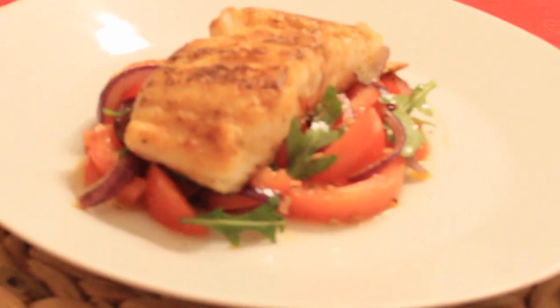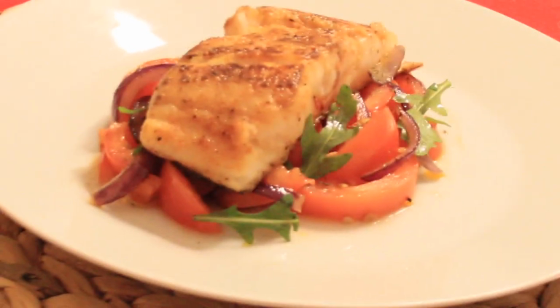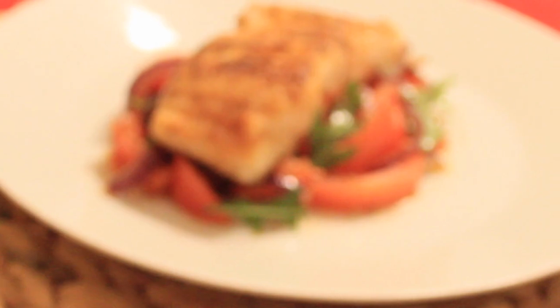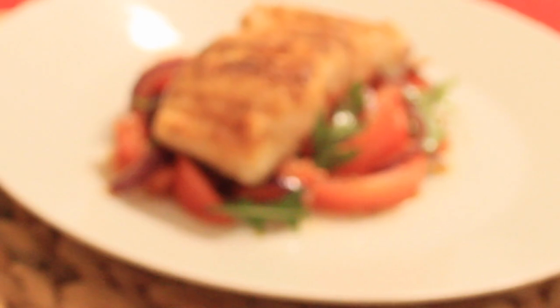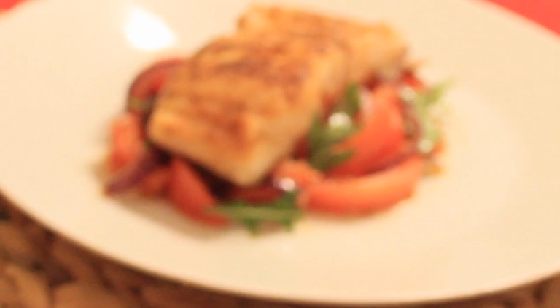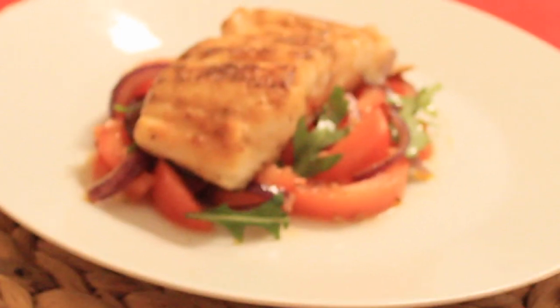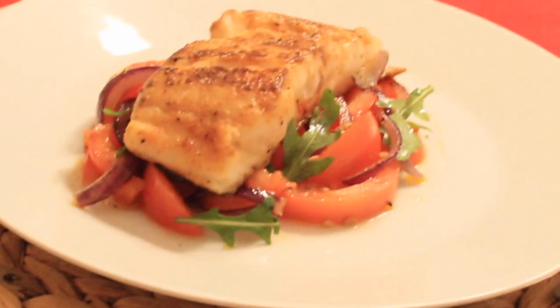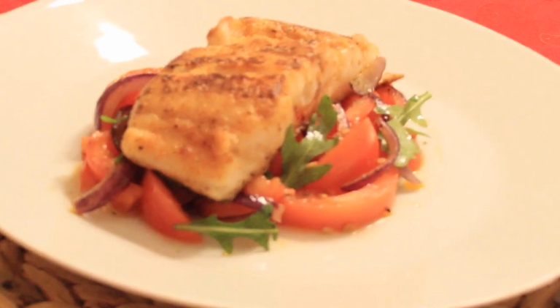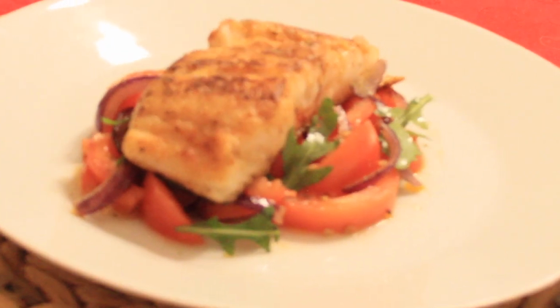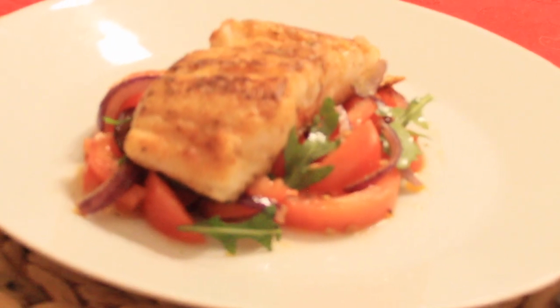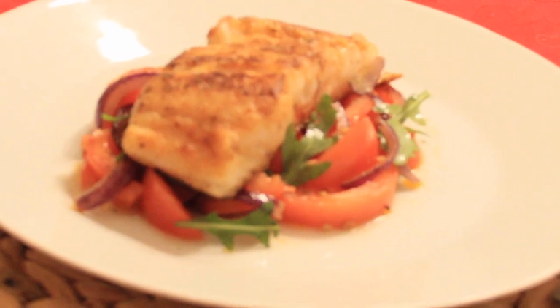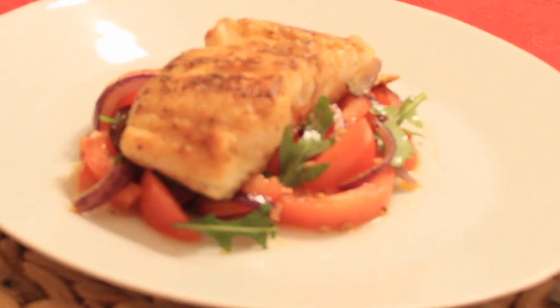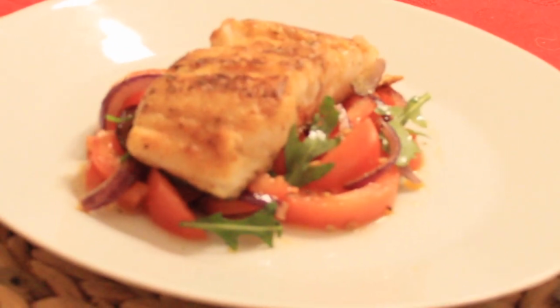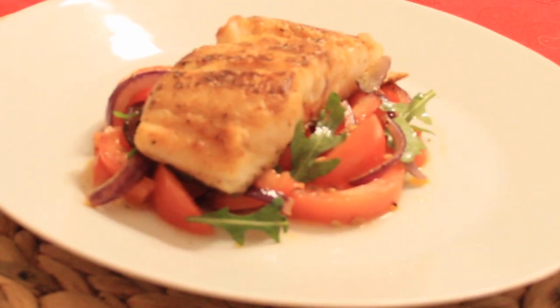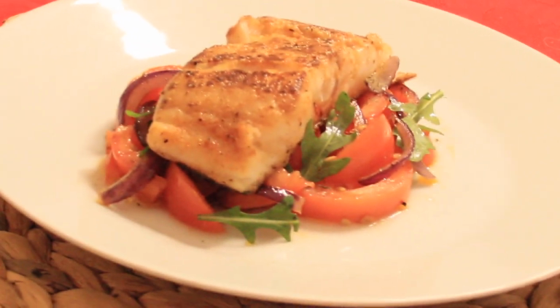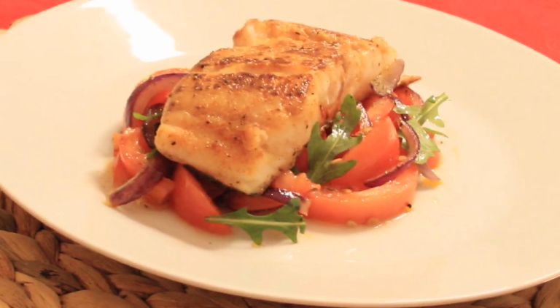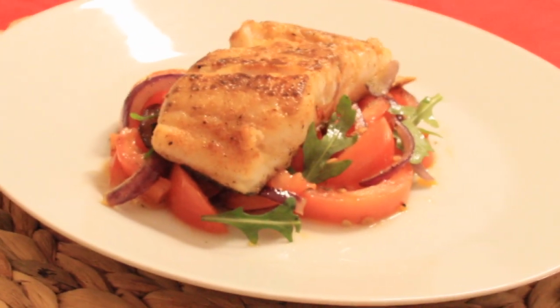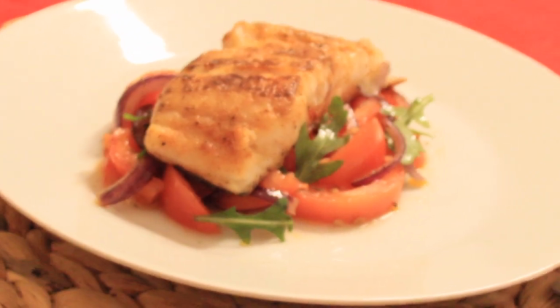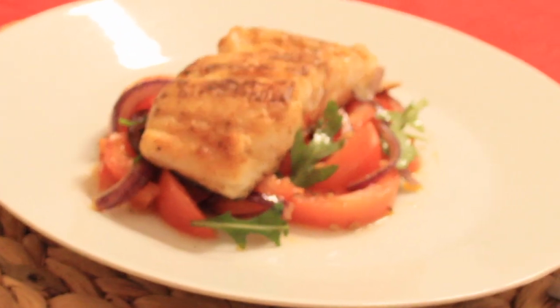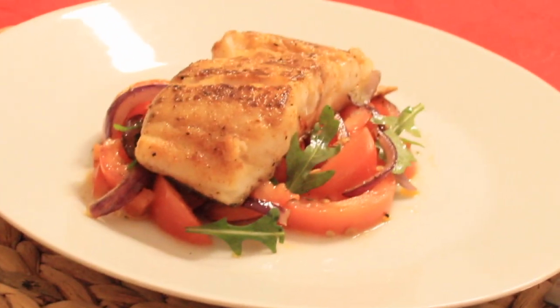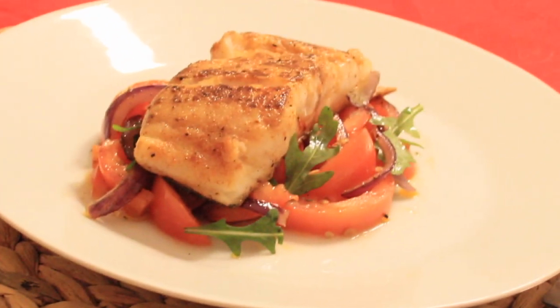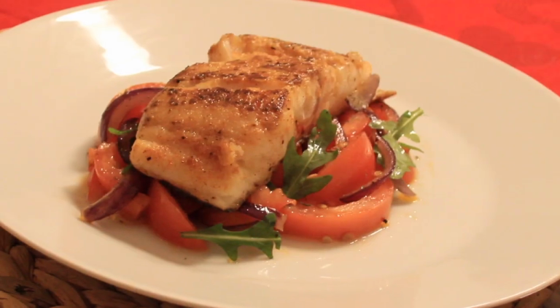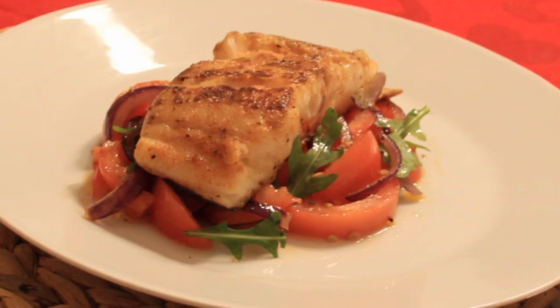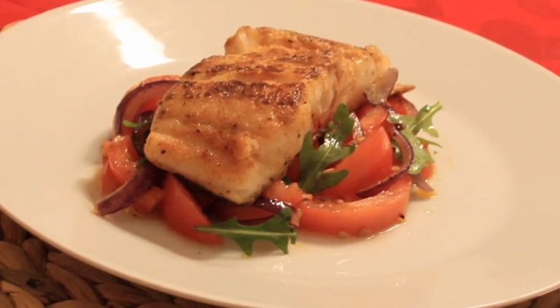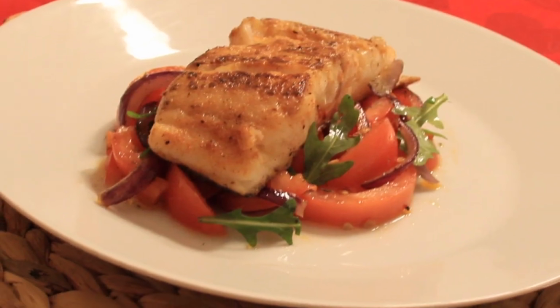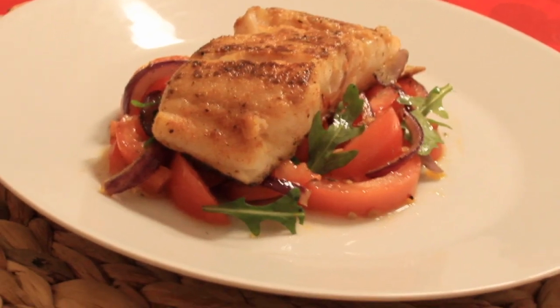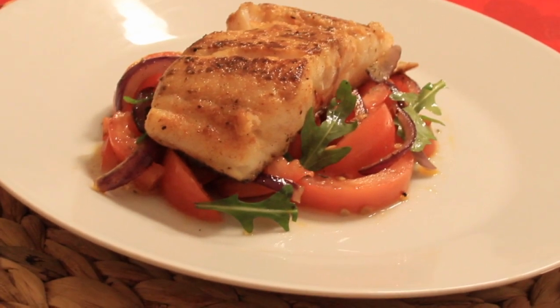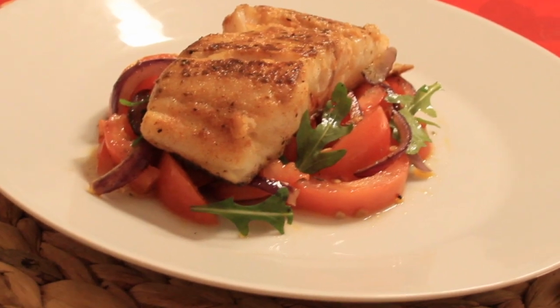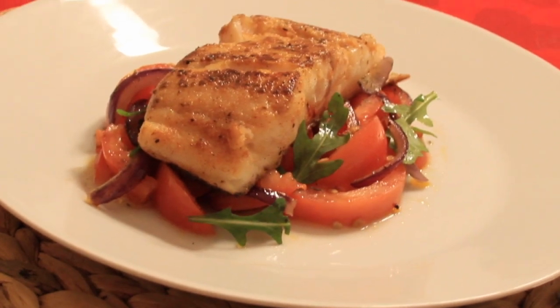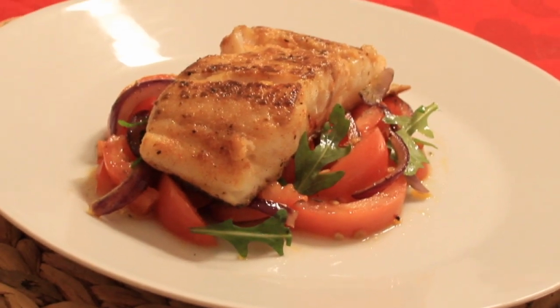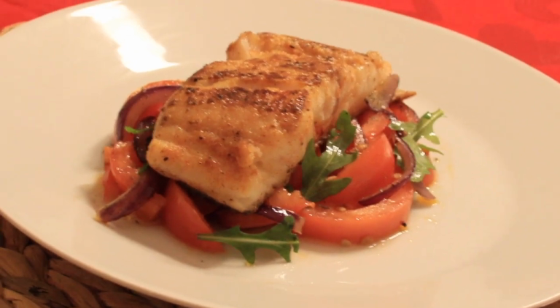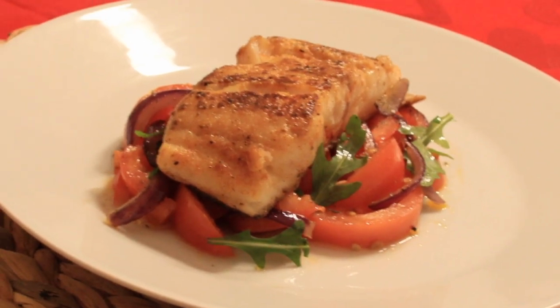My husband actually loved this food. He was very happy, very excited to eat.